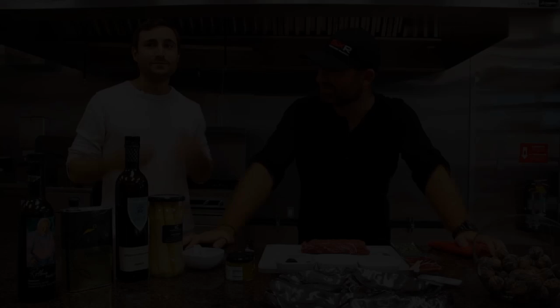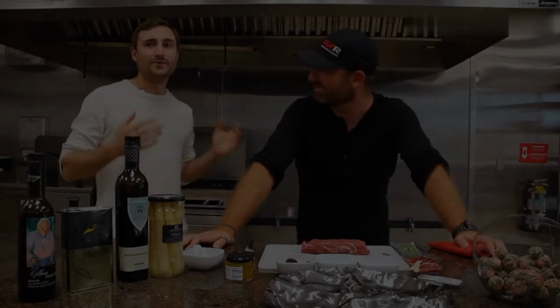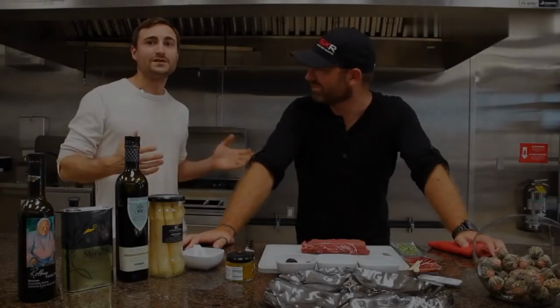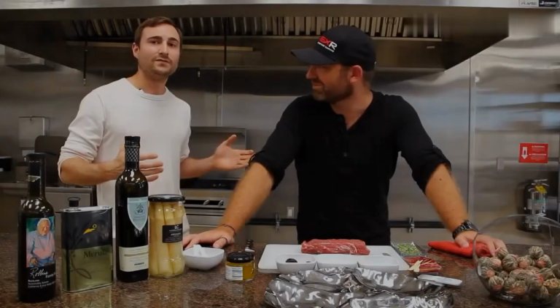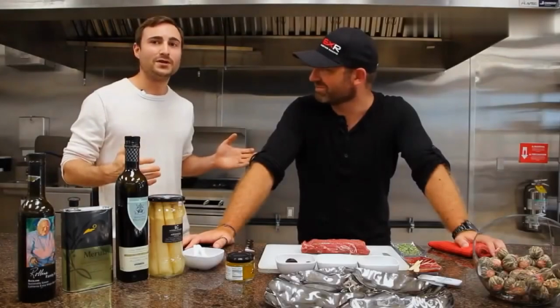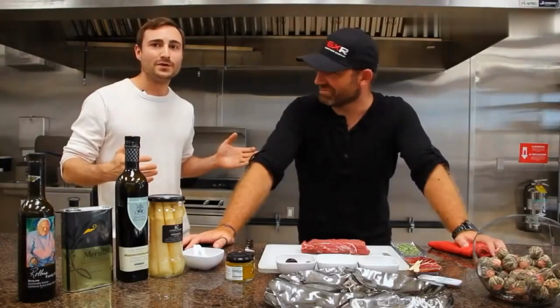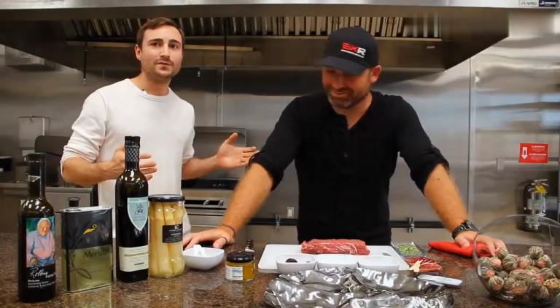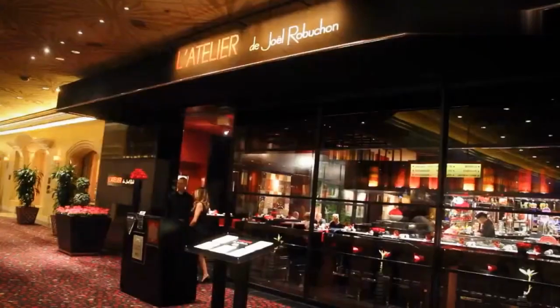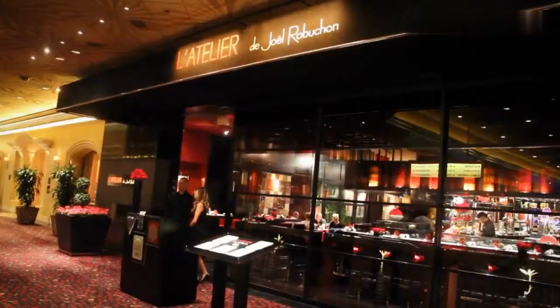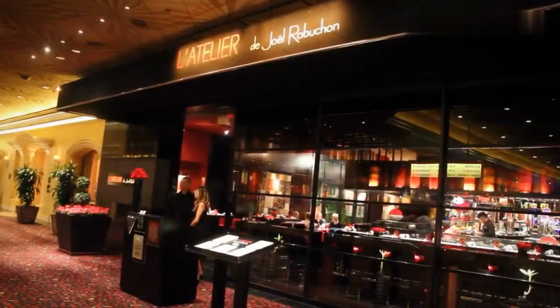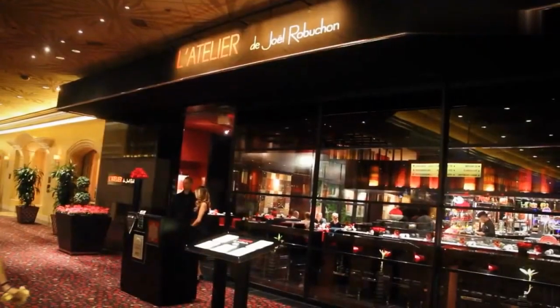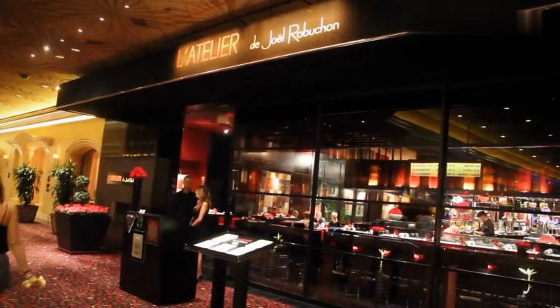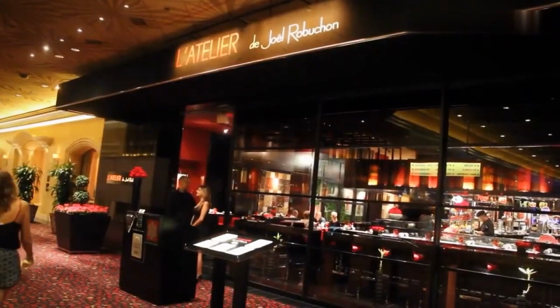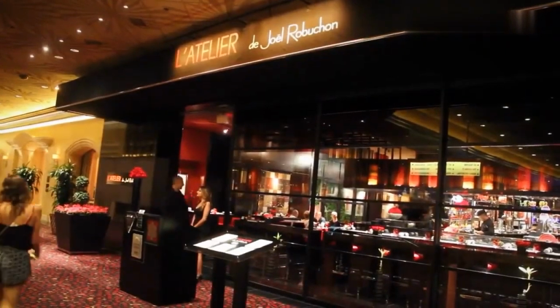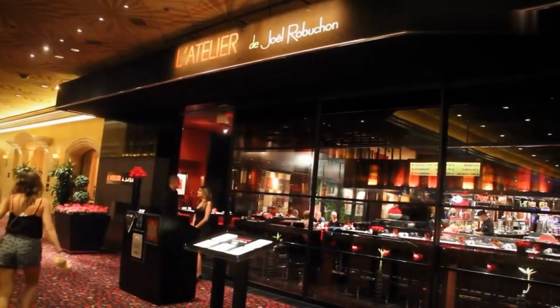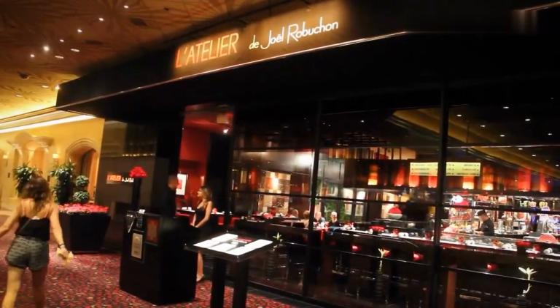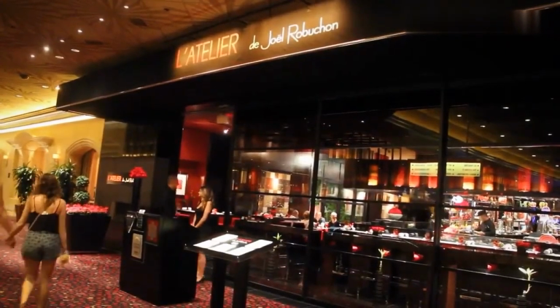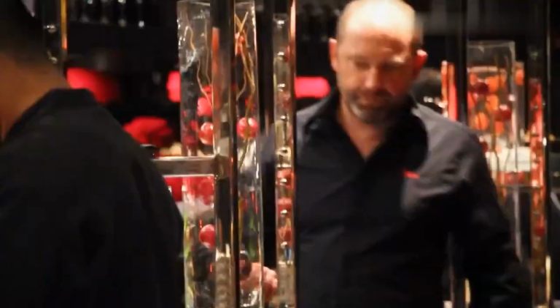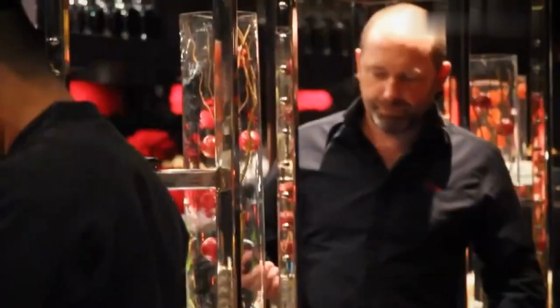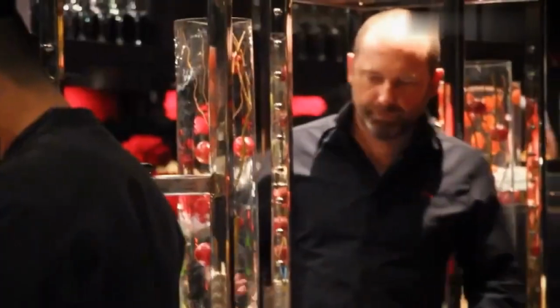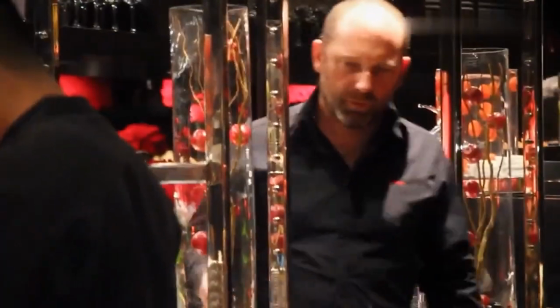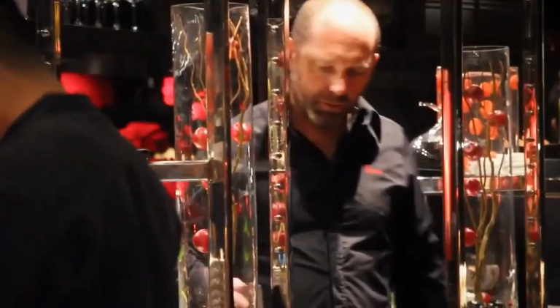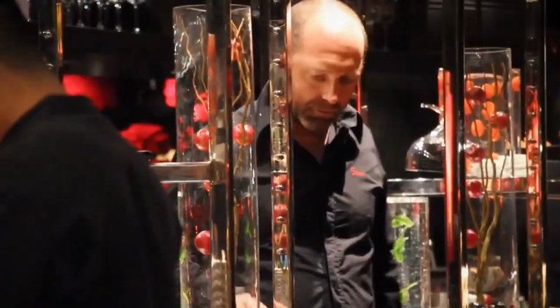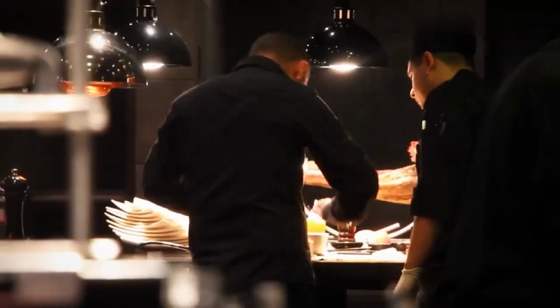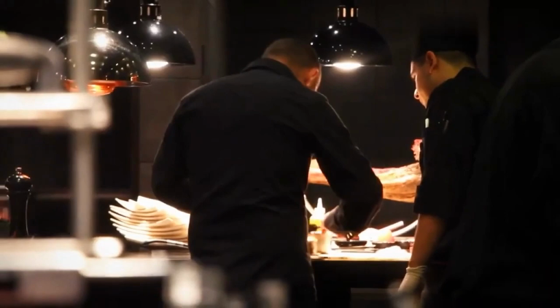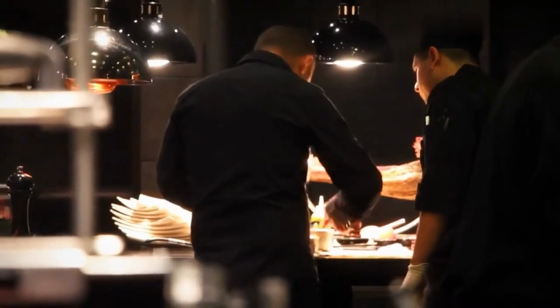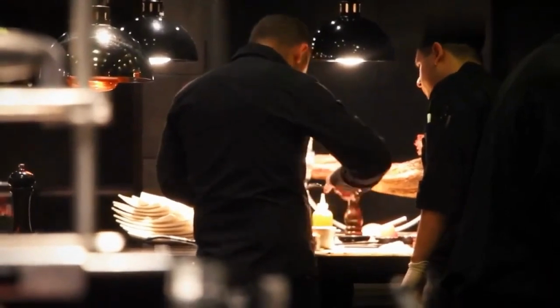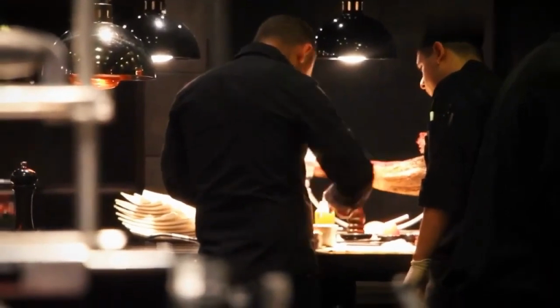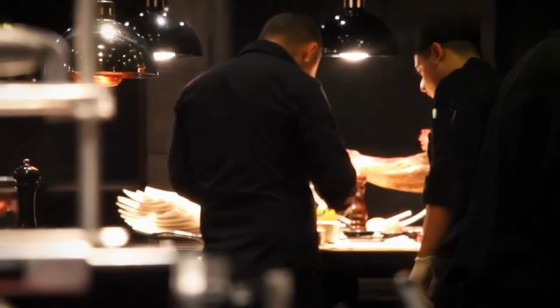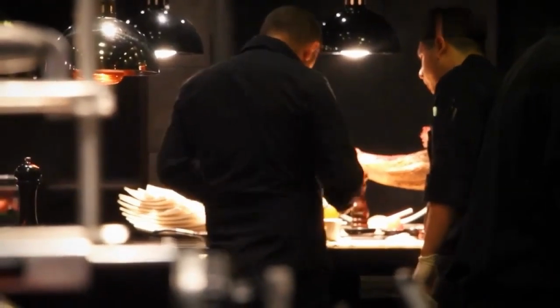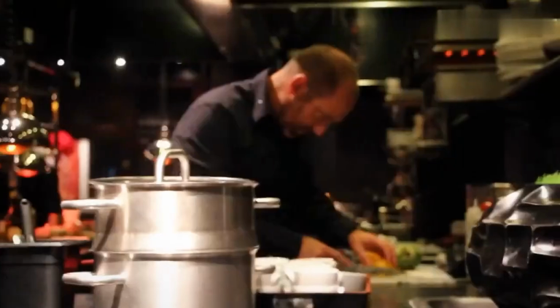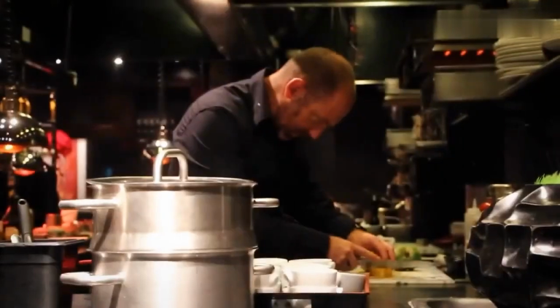This is my friend Steve Benjamin from Atelier at Joel Robuchon. We're going to feature a few of our ingredients here — why don't we talk about them?